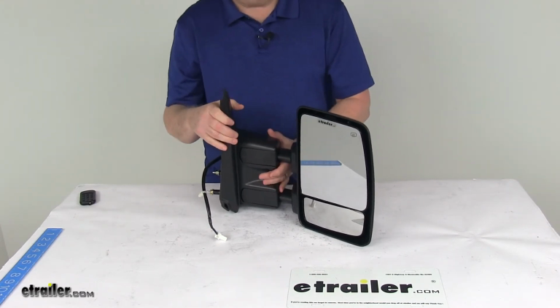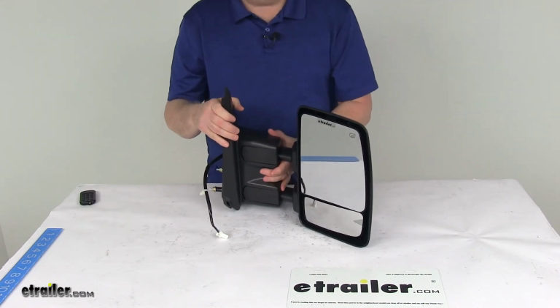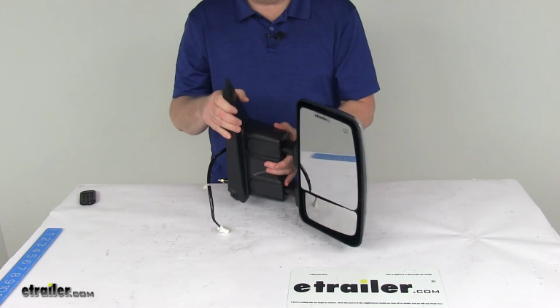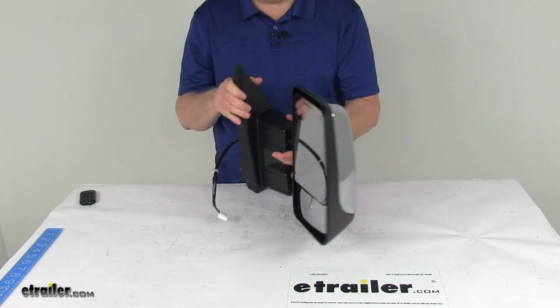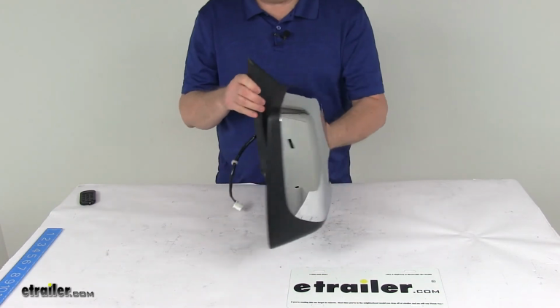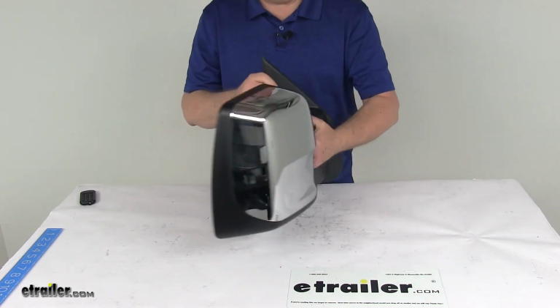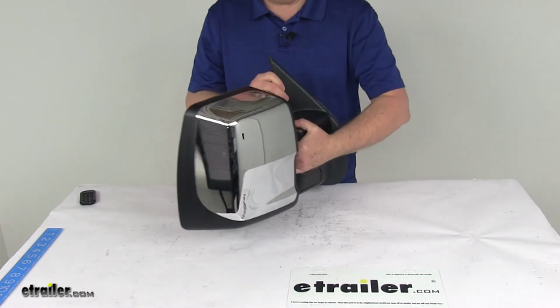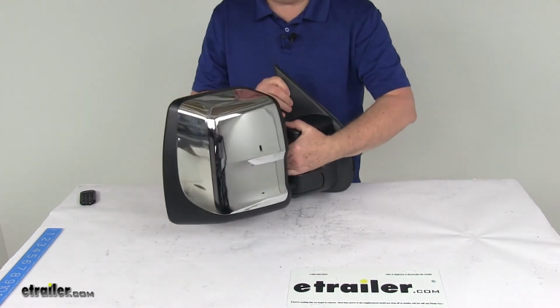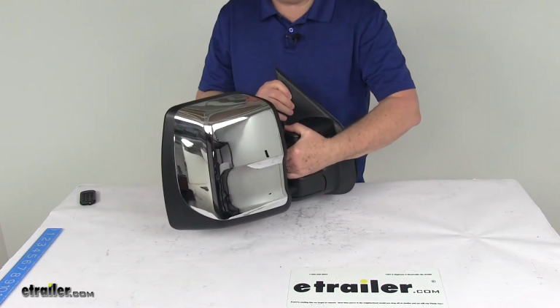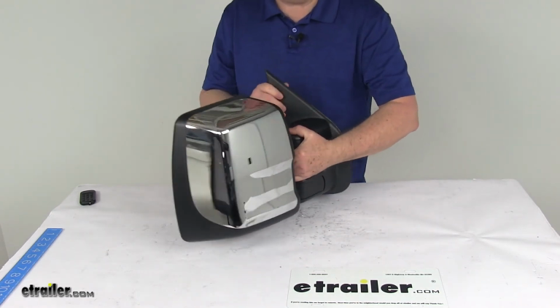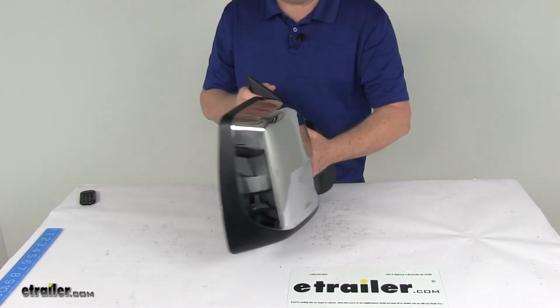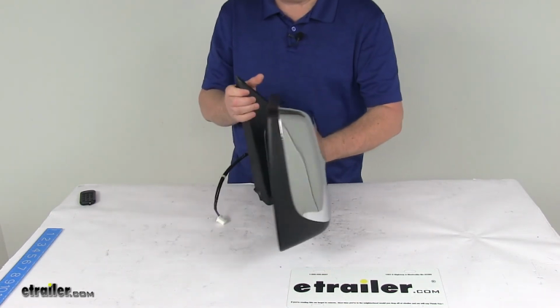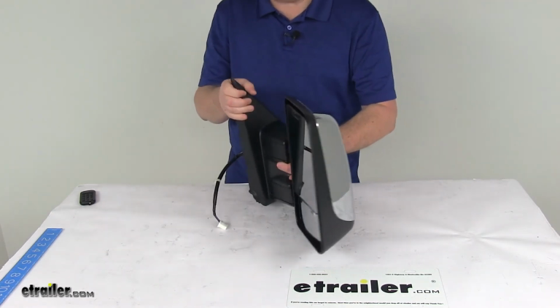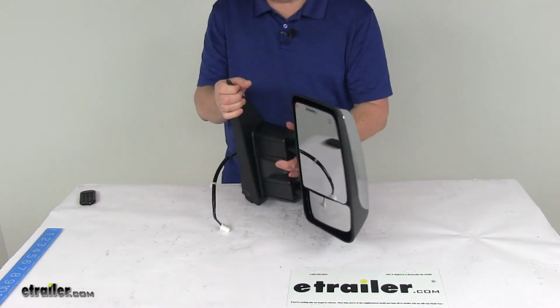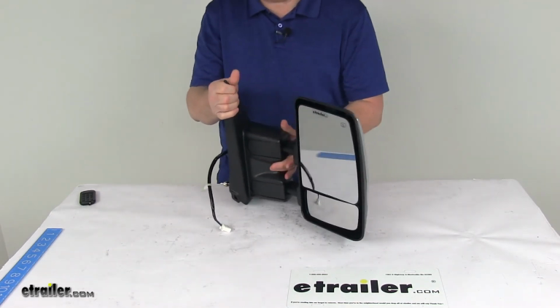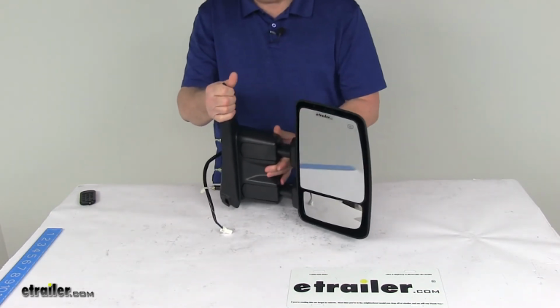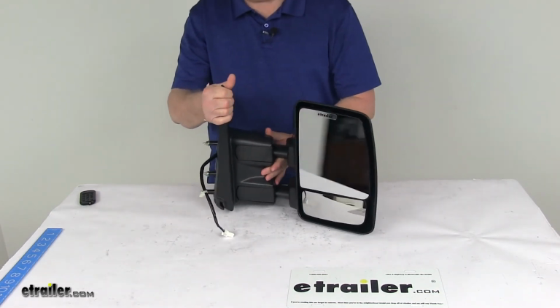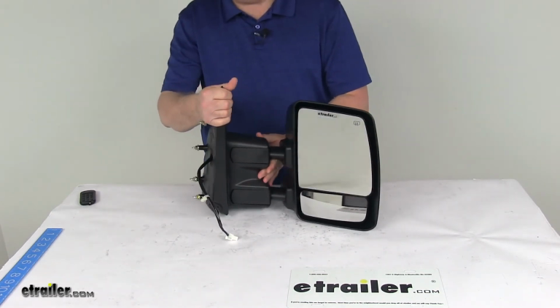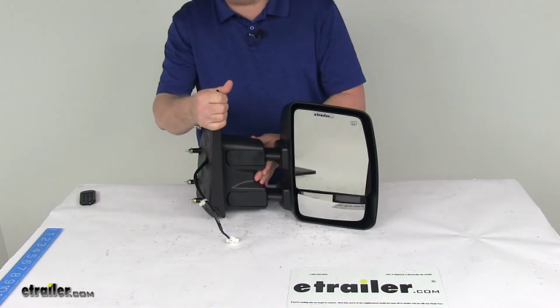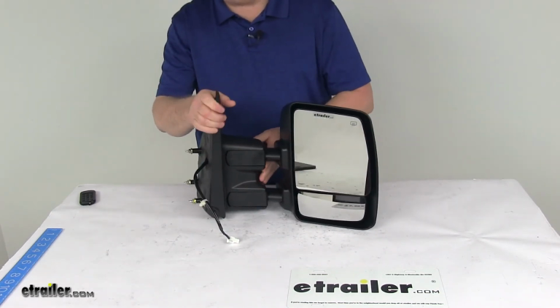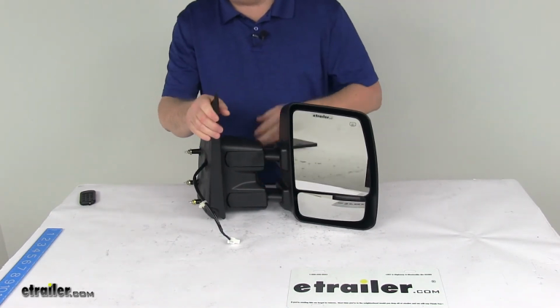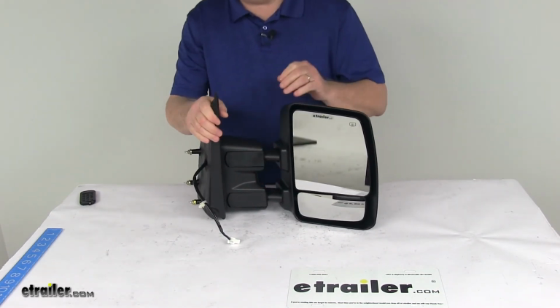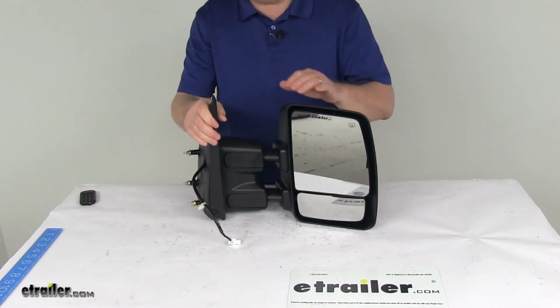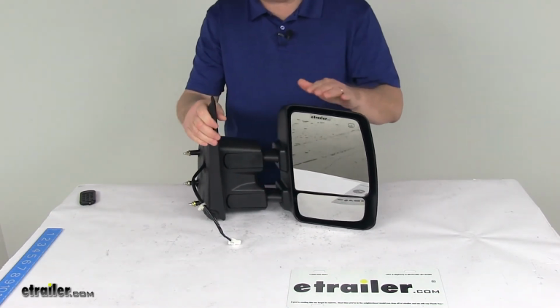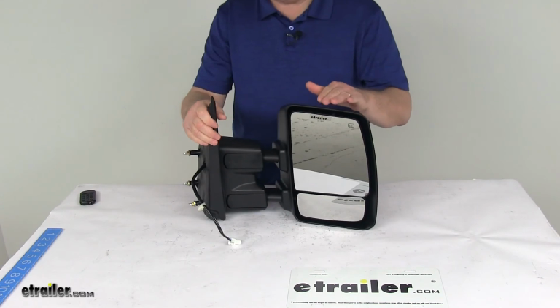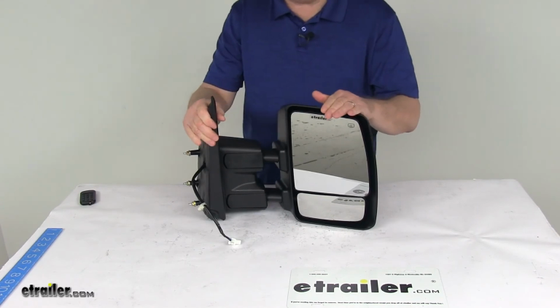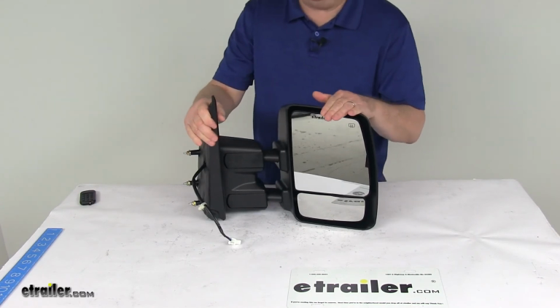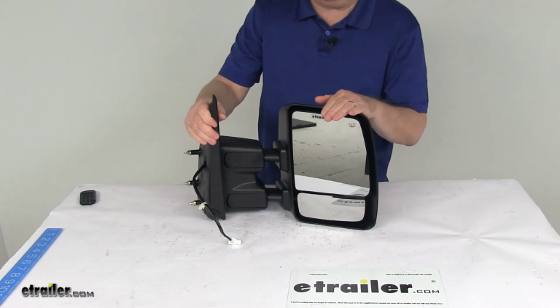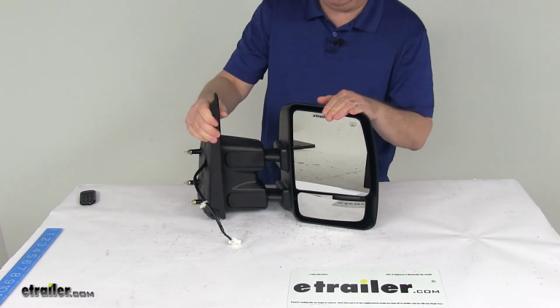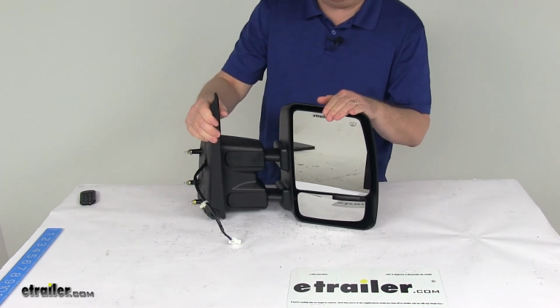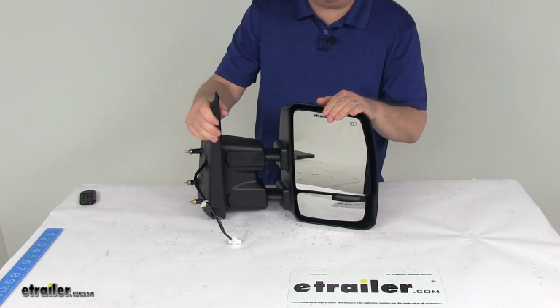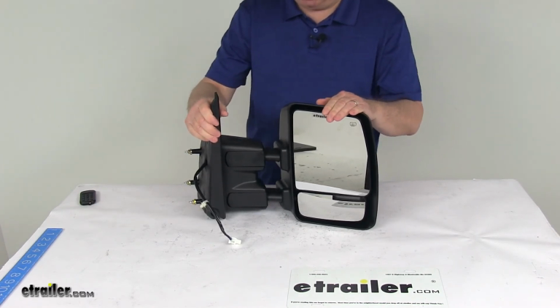One last note: the power remote capability and the heated glass of this mirror will work only if your vehicle already has those functions.